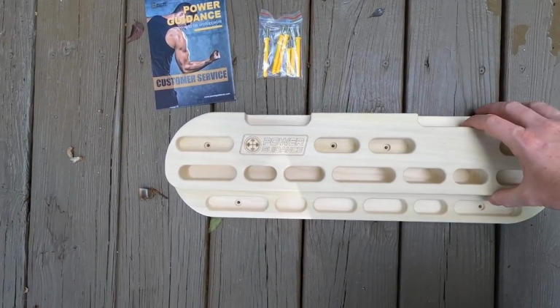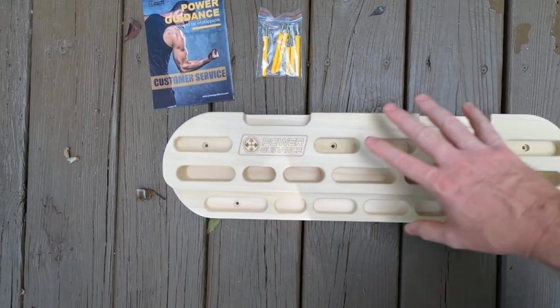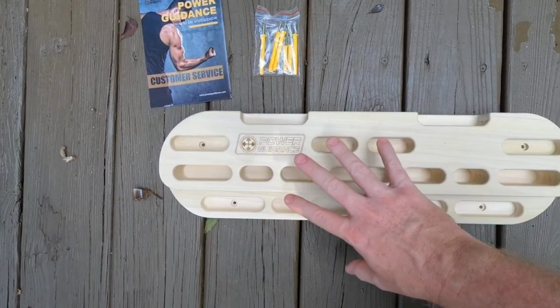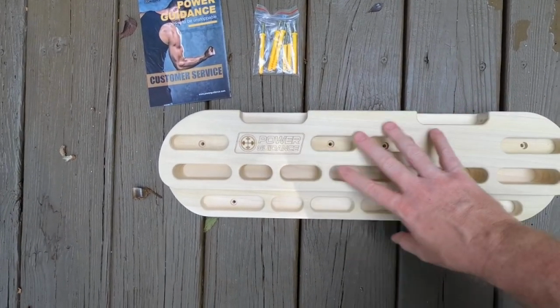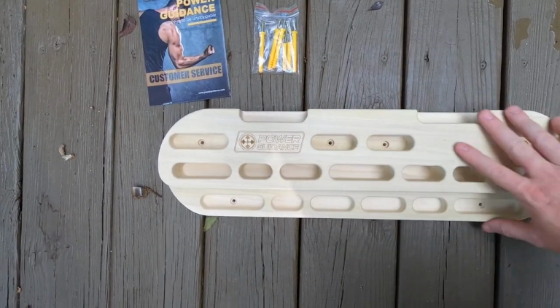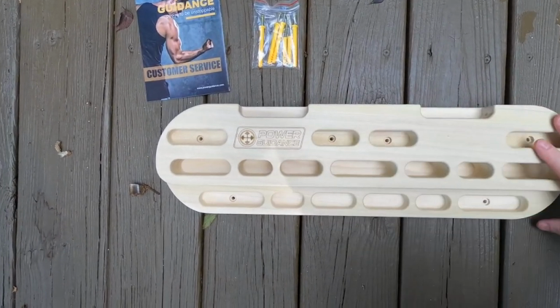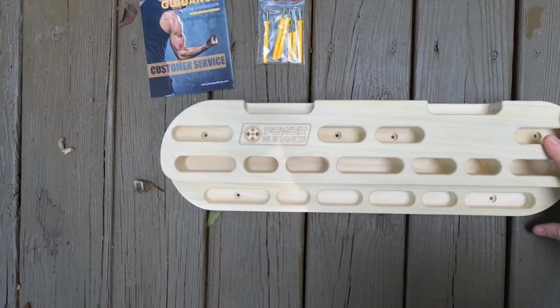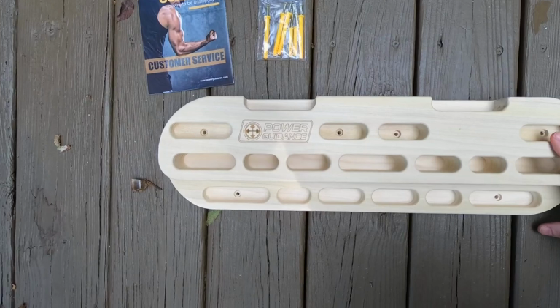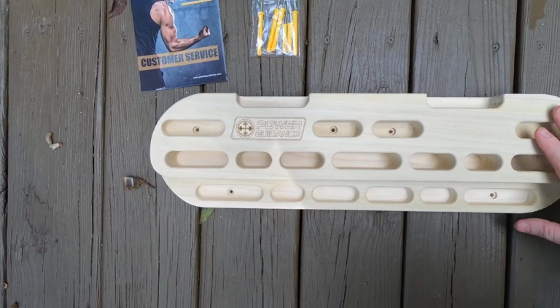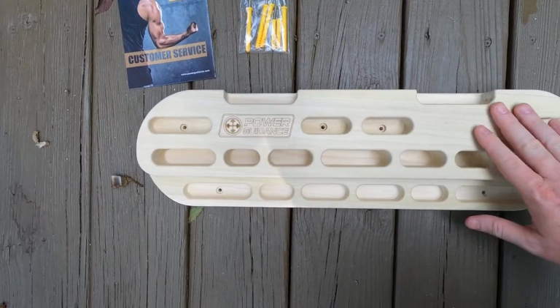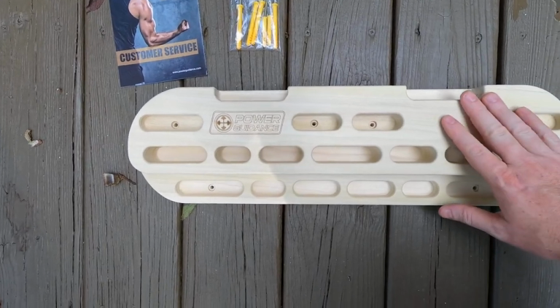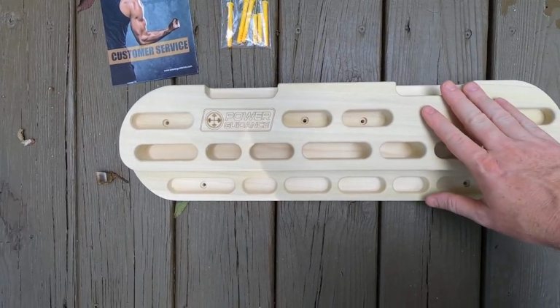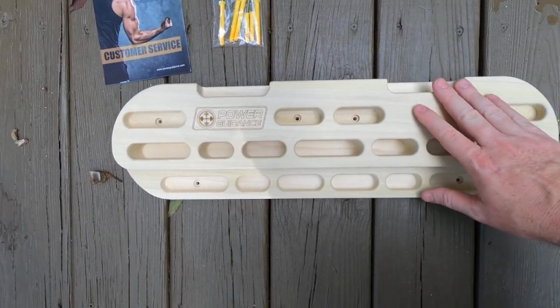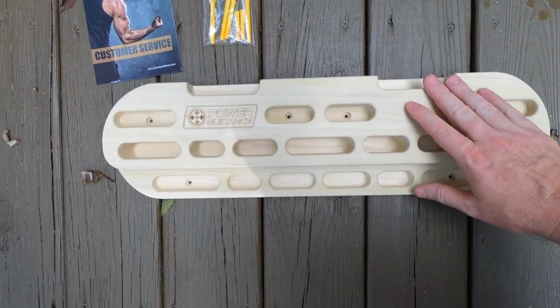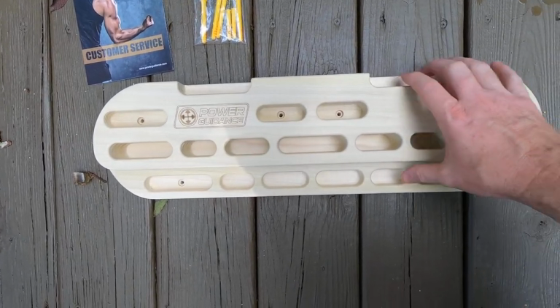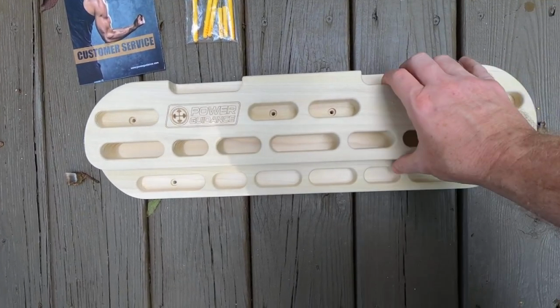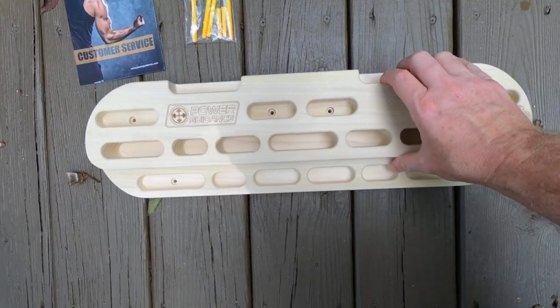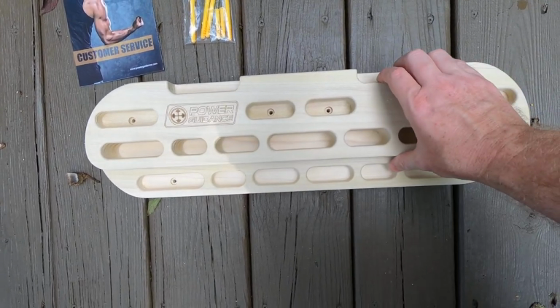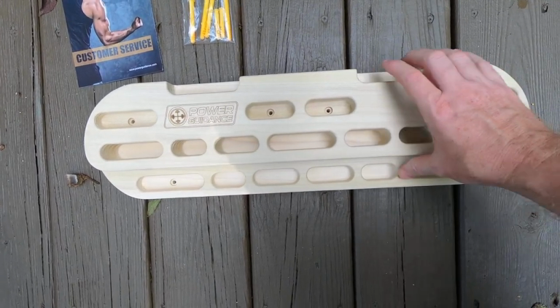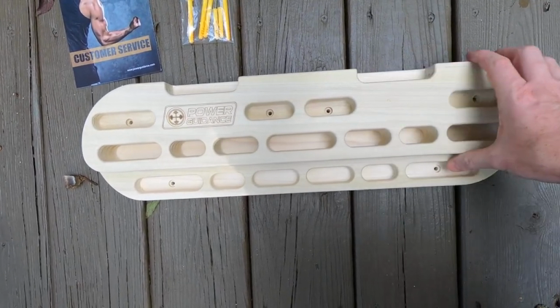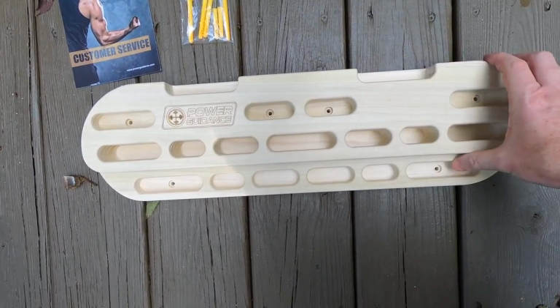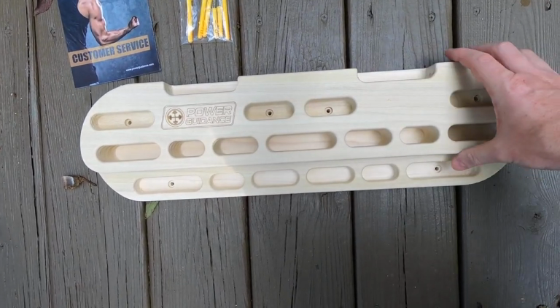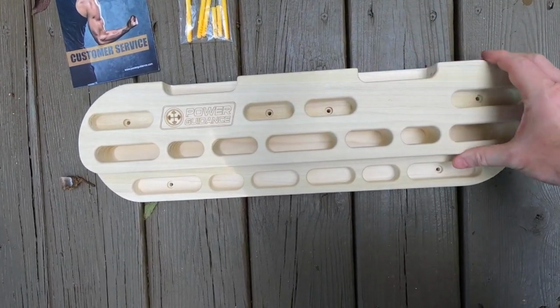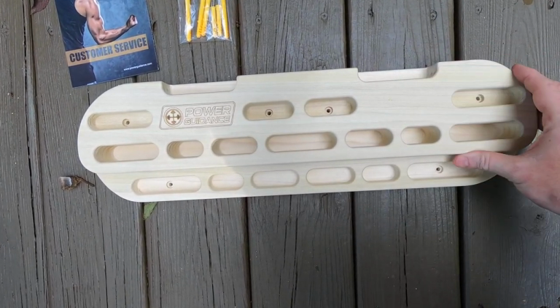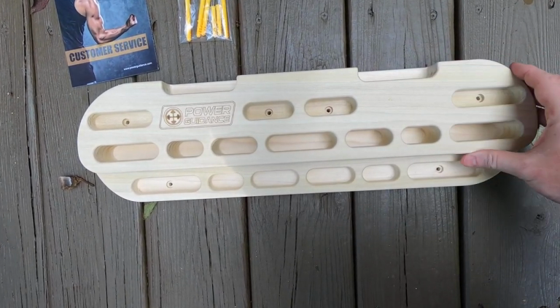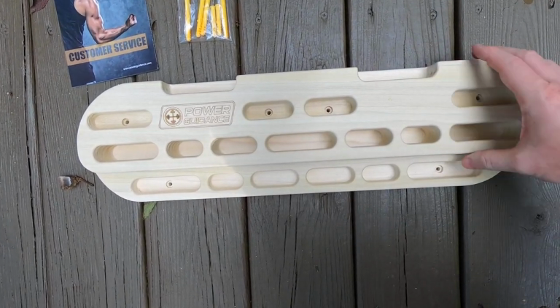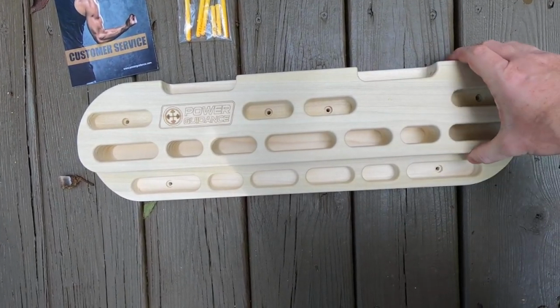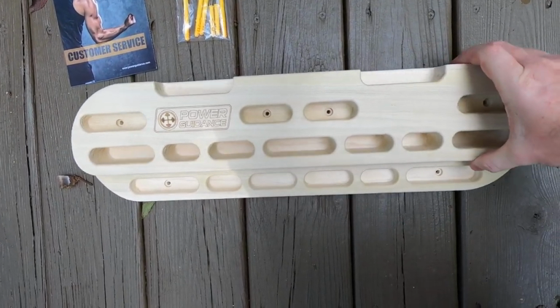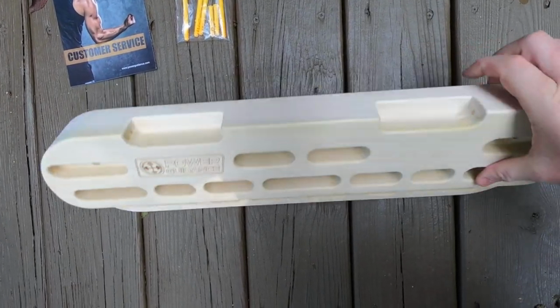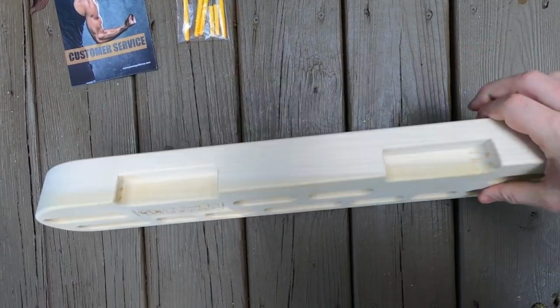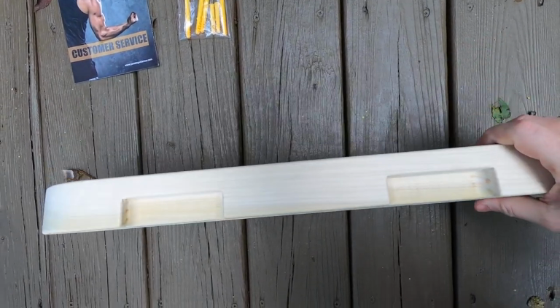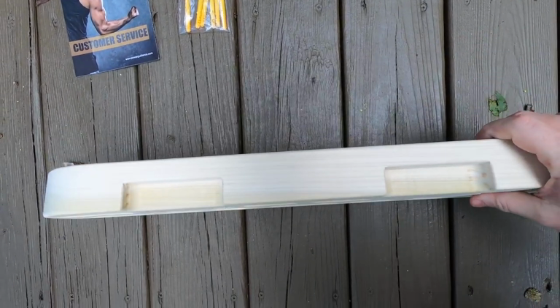This is one solid piece of wood. There's no splinters, there's no burrs, no splits.